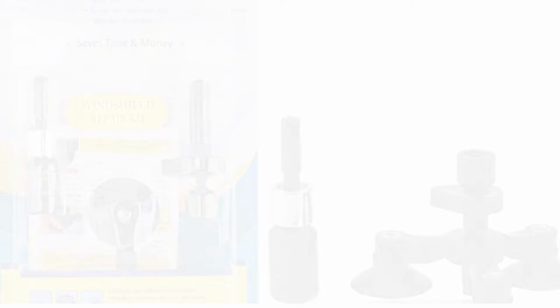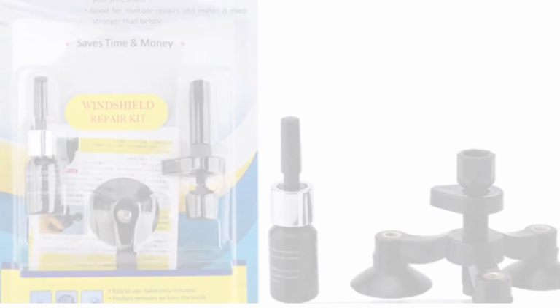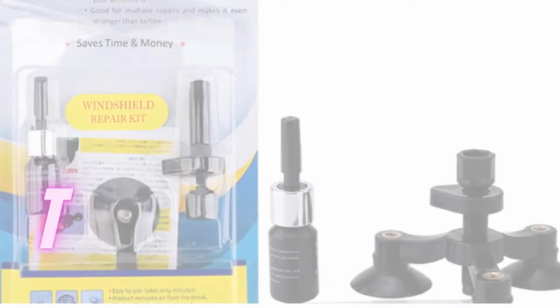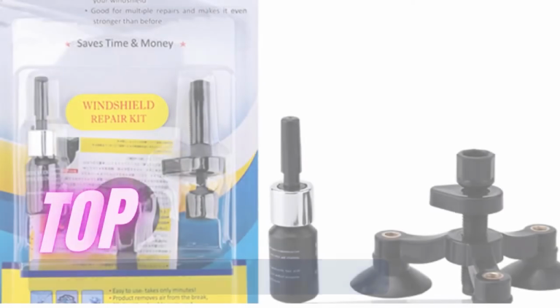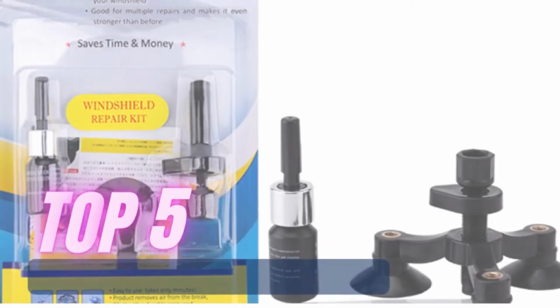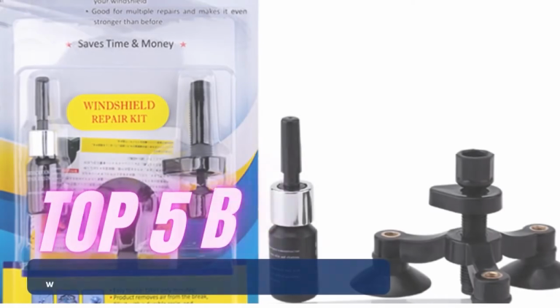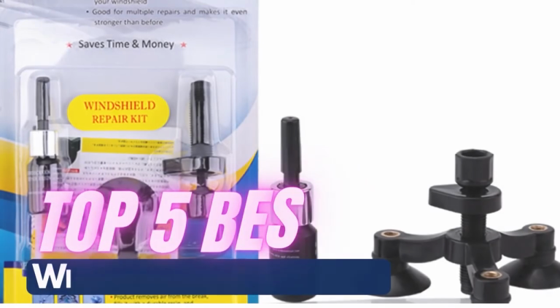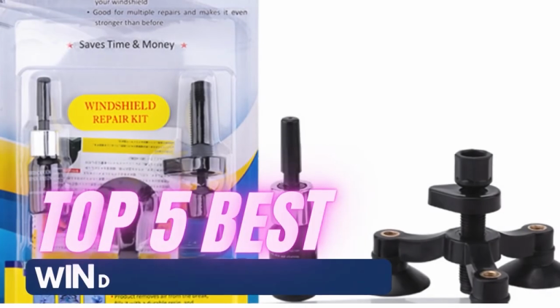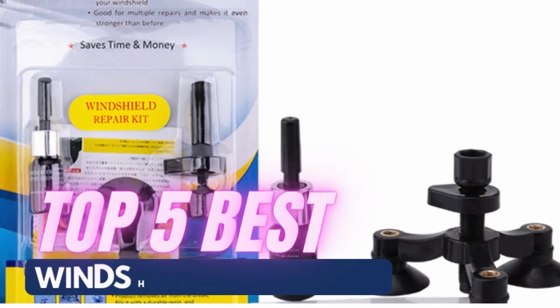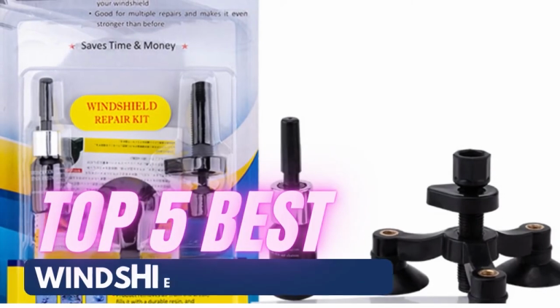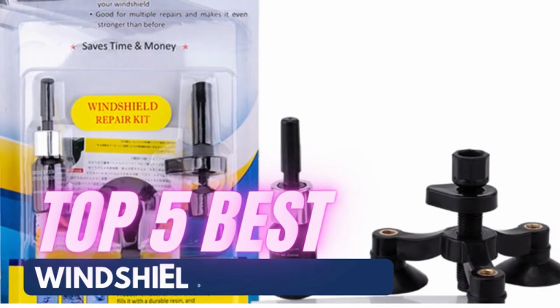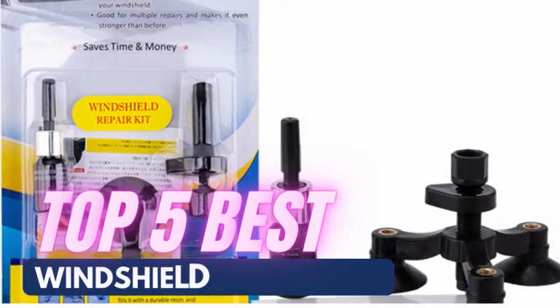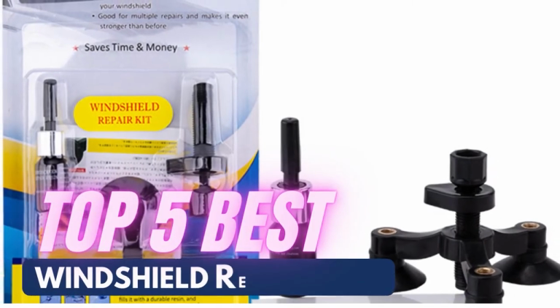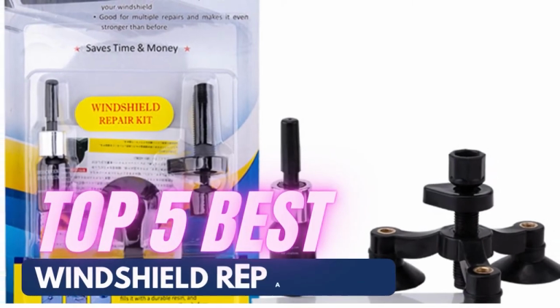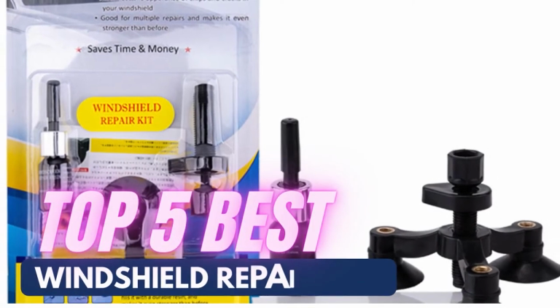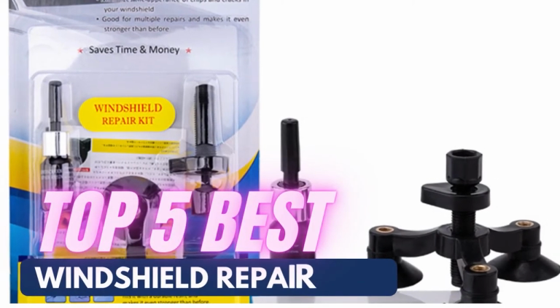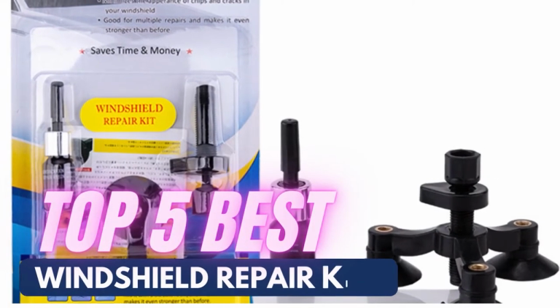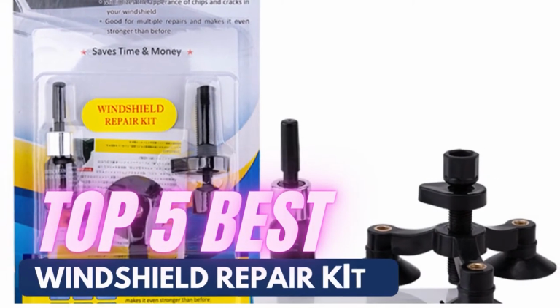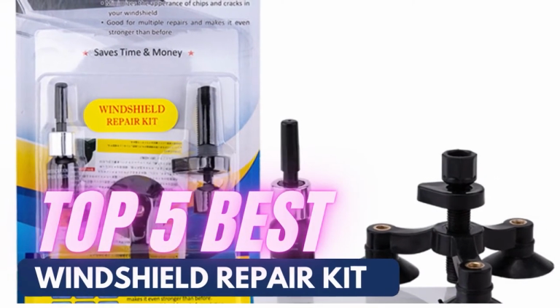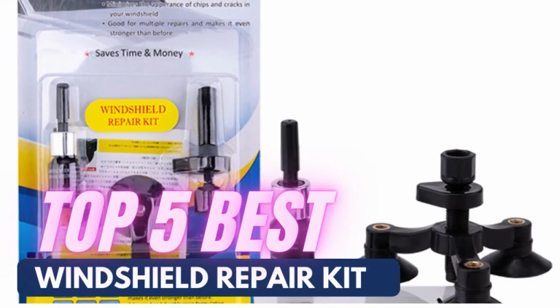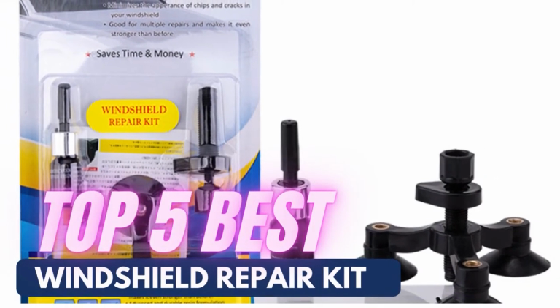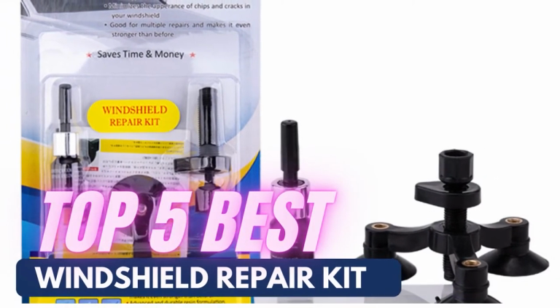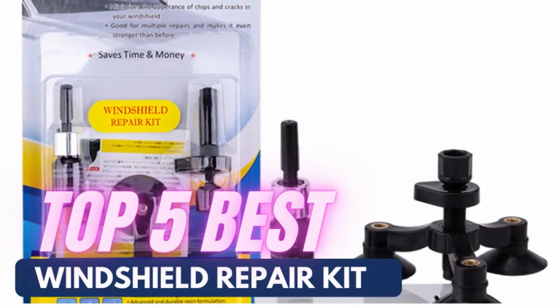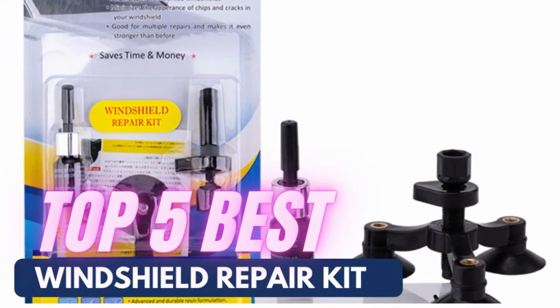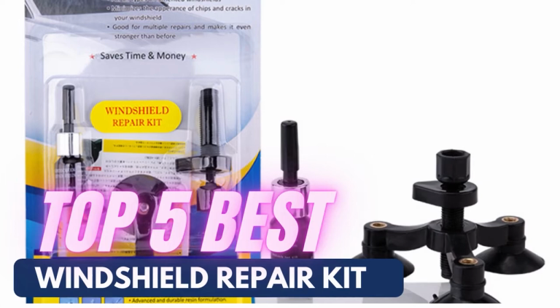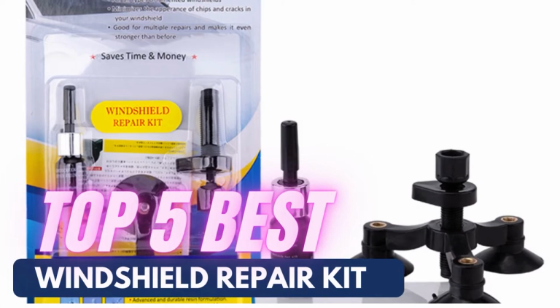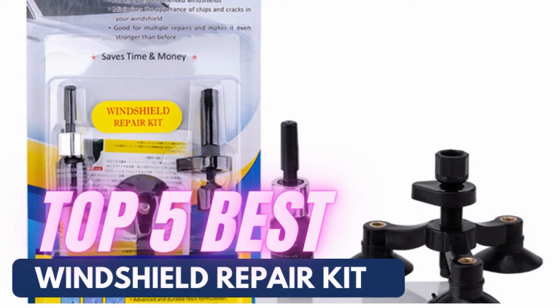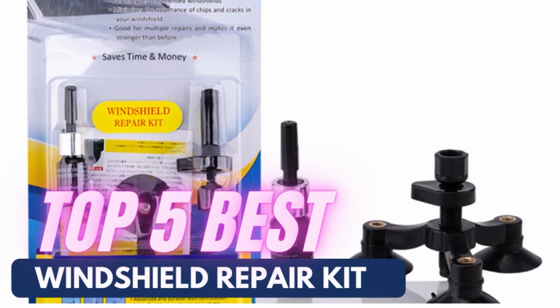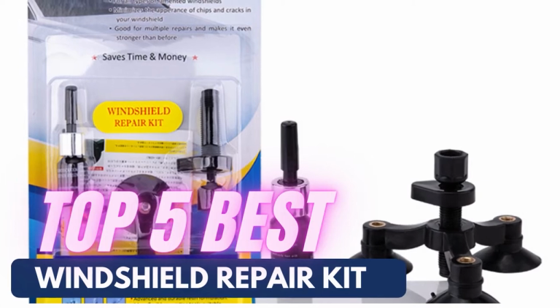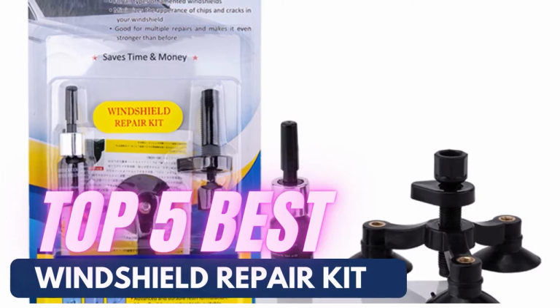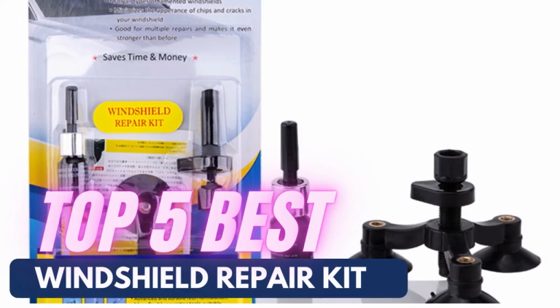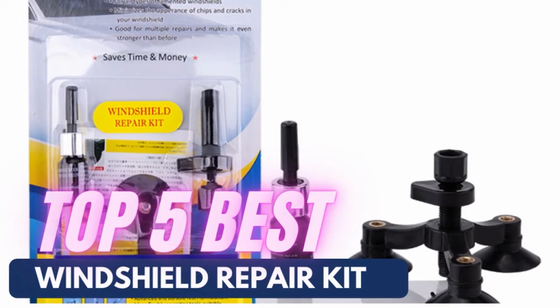Hello everyone! We are back with another amazing review about the Top 5 Best Windshield Repair Kits.